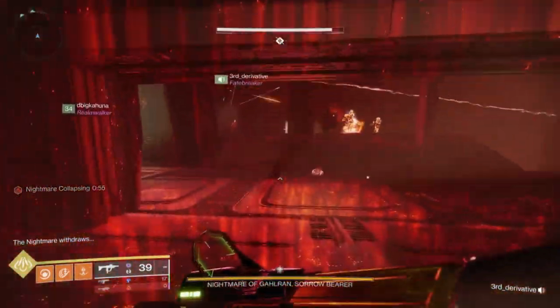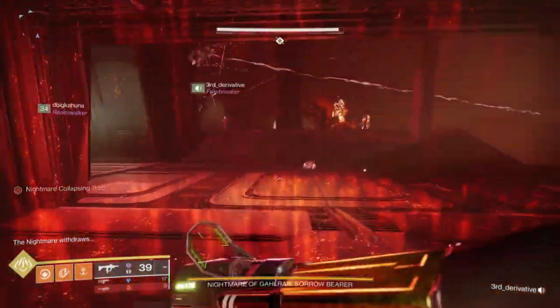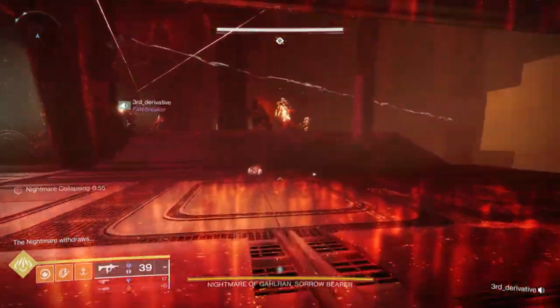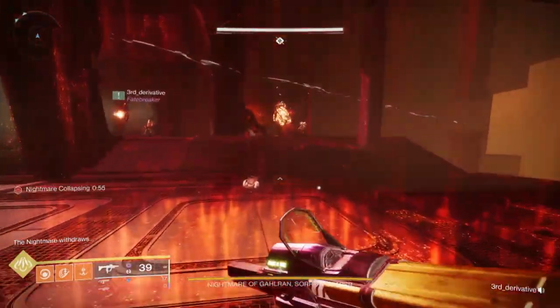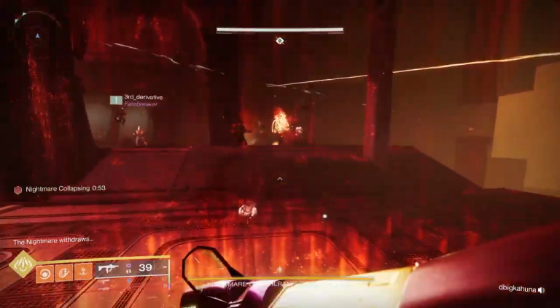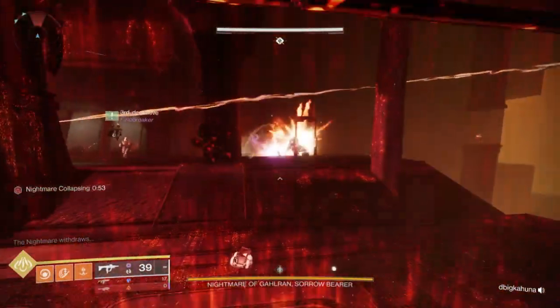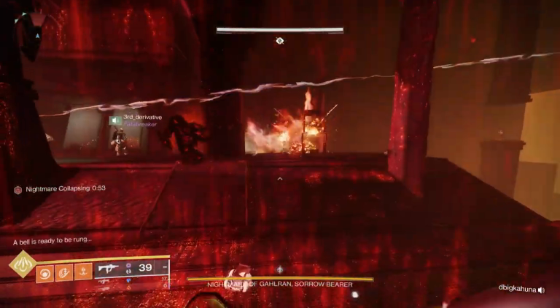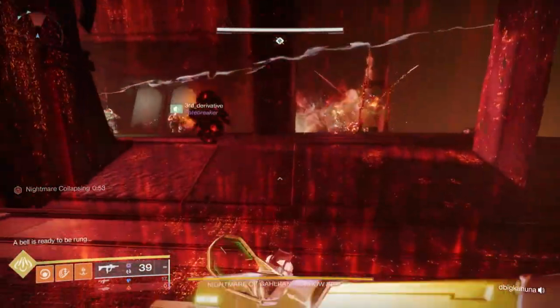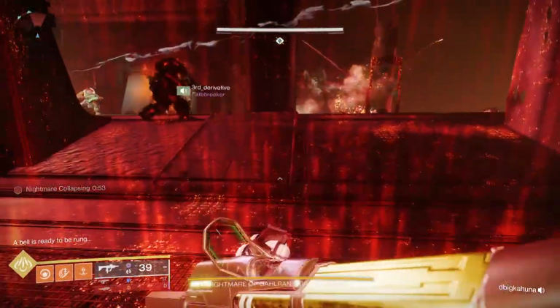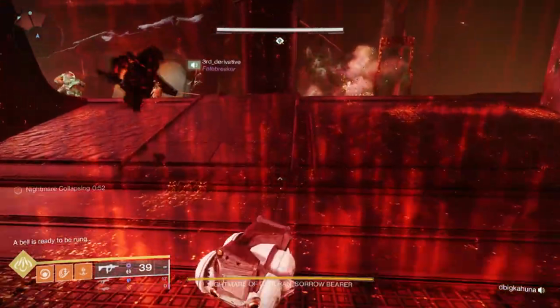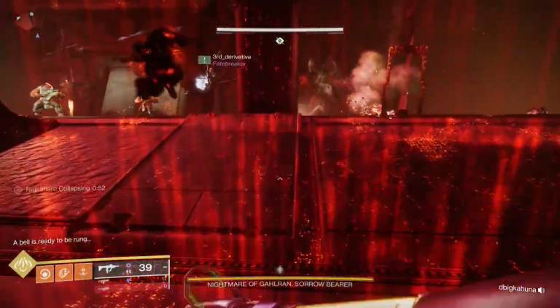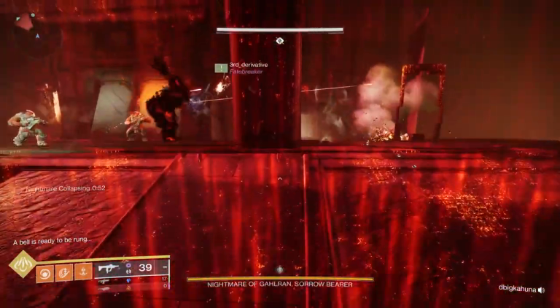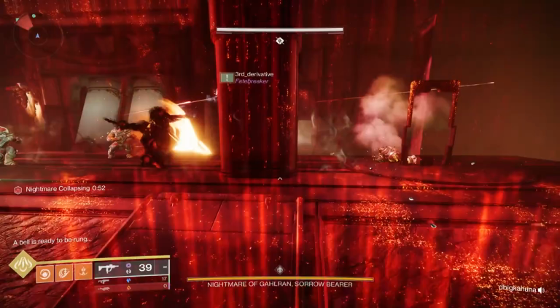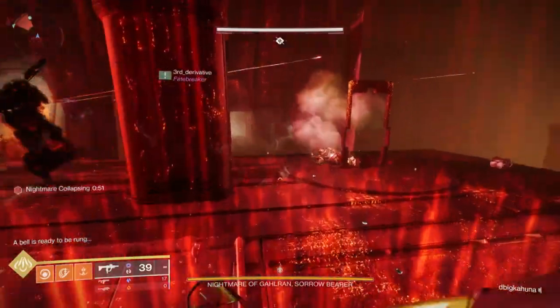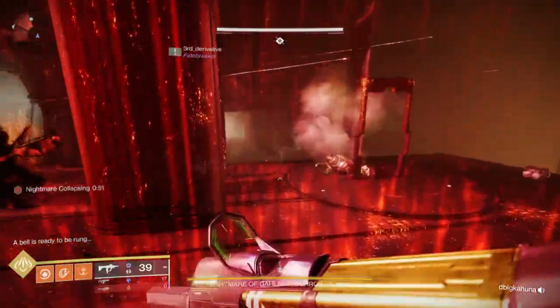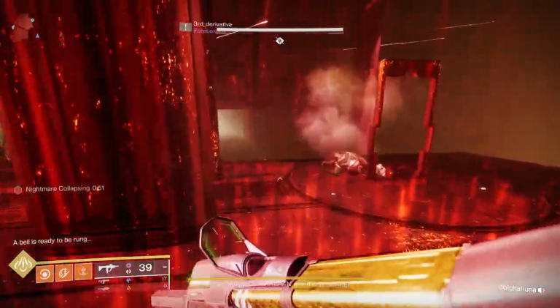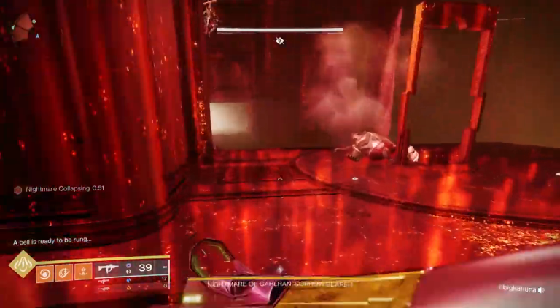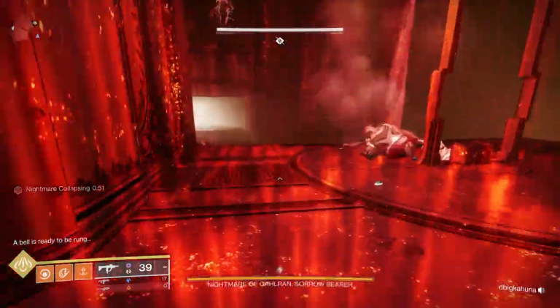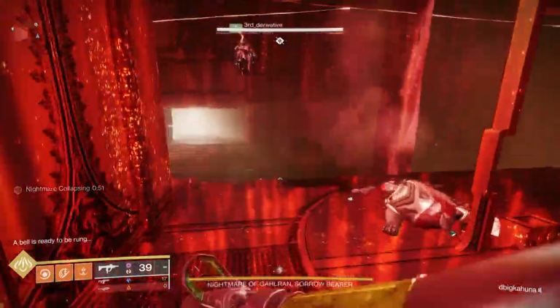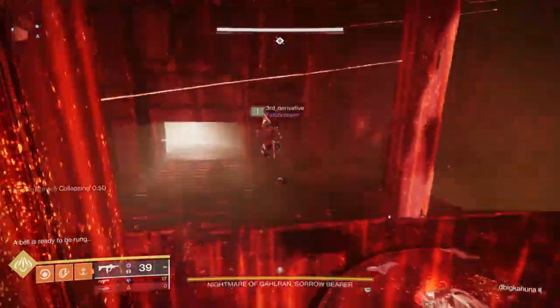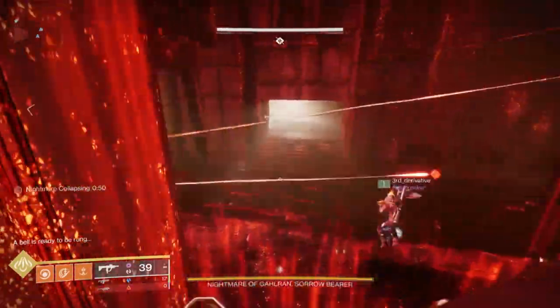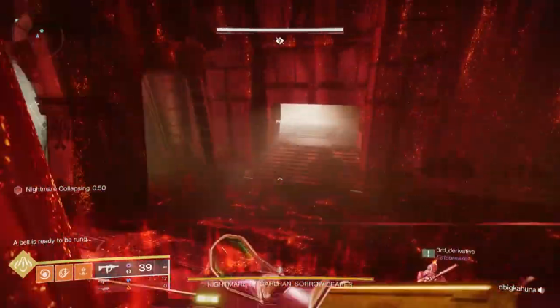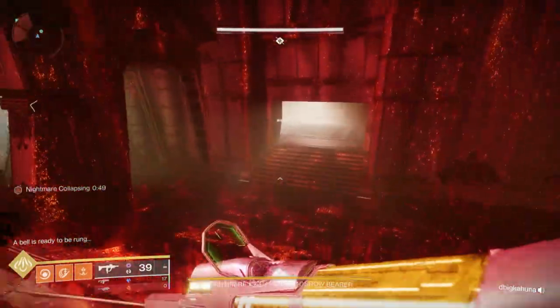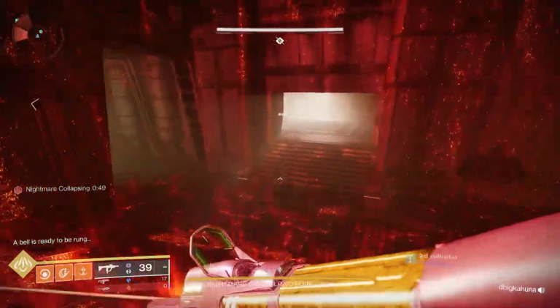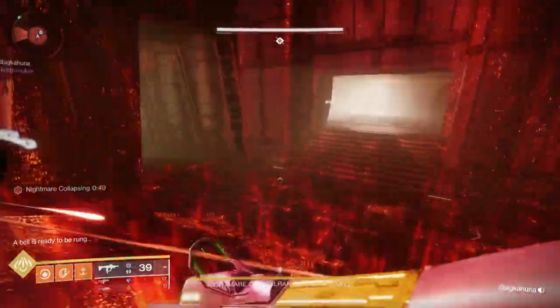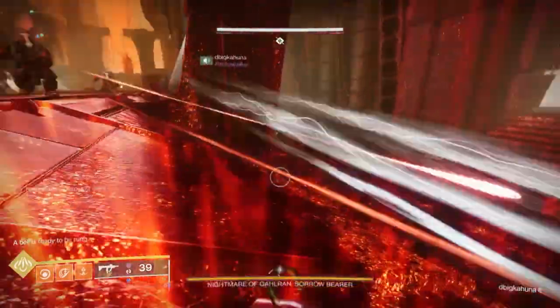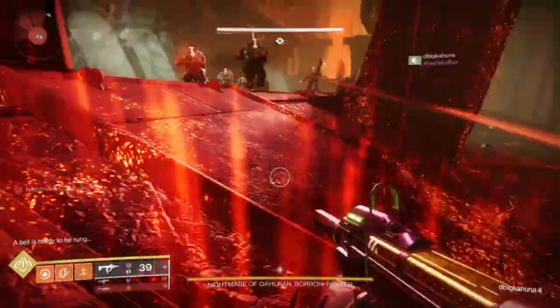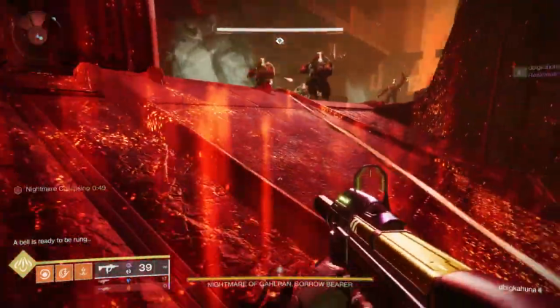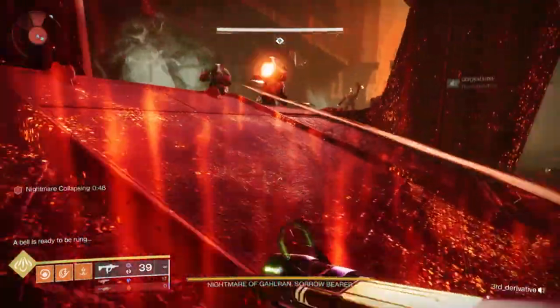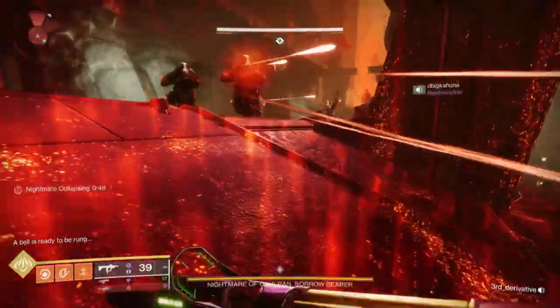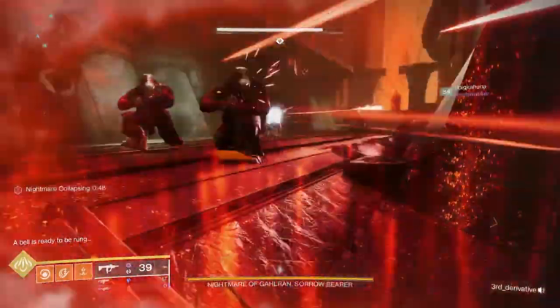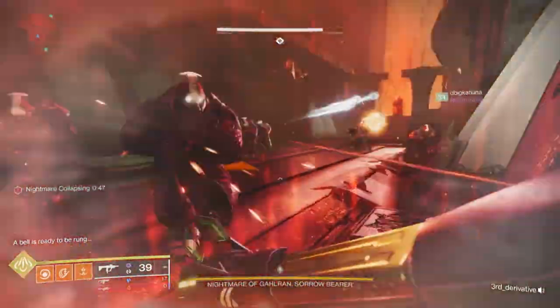The most efficient way to do this encounter is you're going to have three people: one person that's always going to kill the bell keepers and shoot the bell, and the two people are going to get symbols.